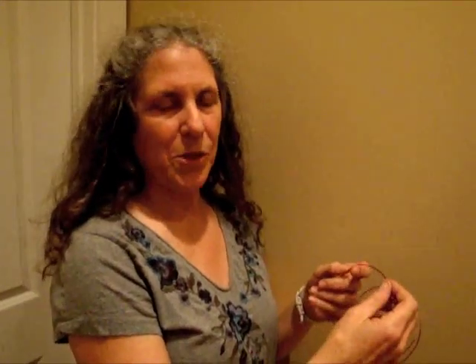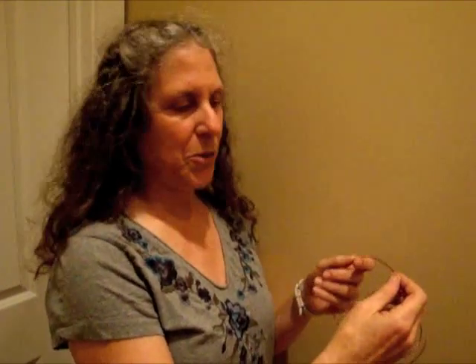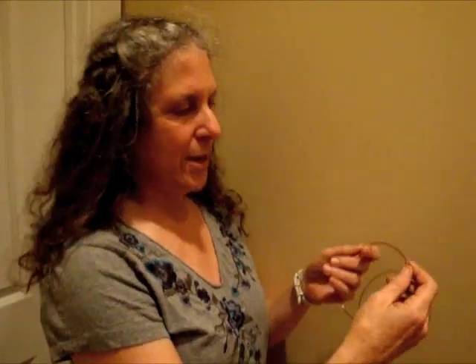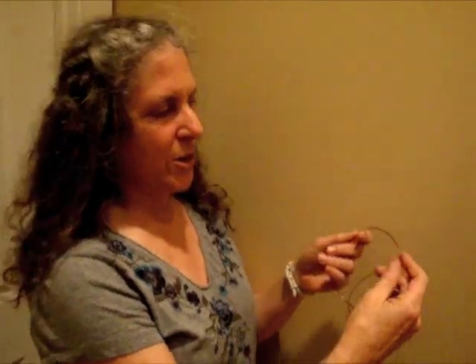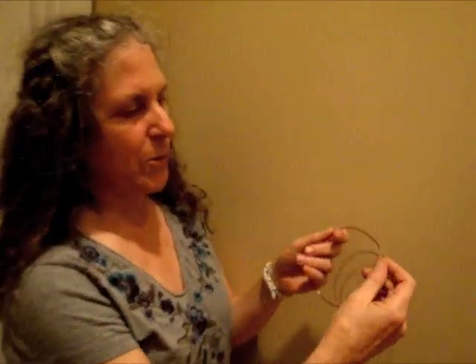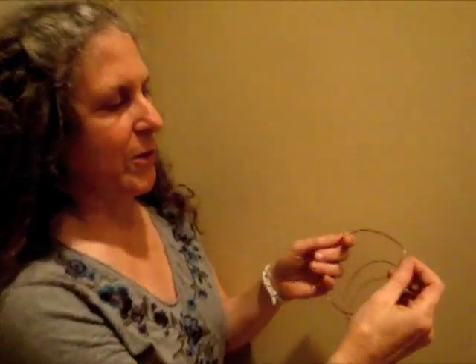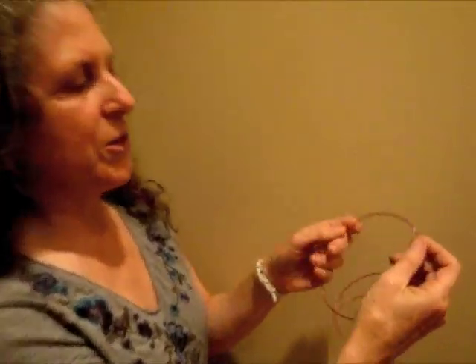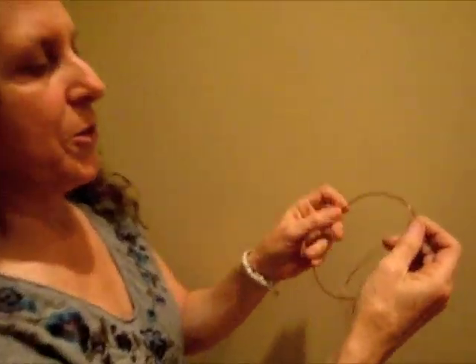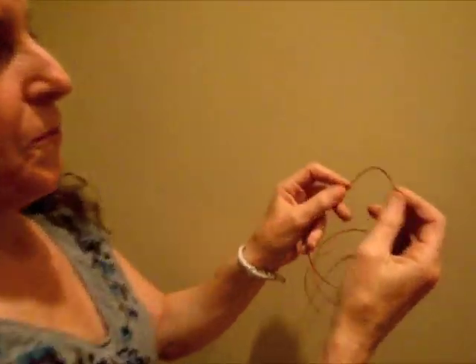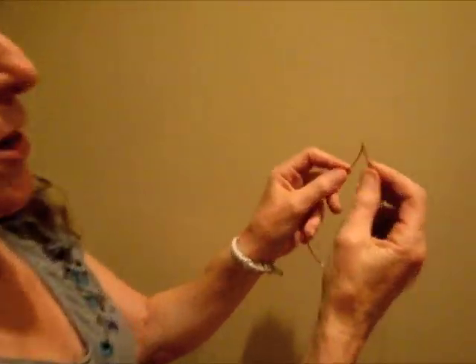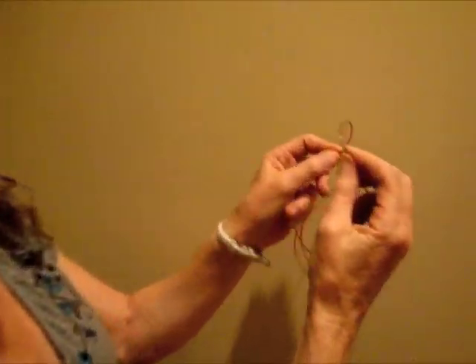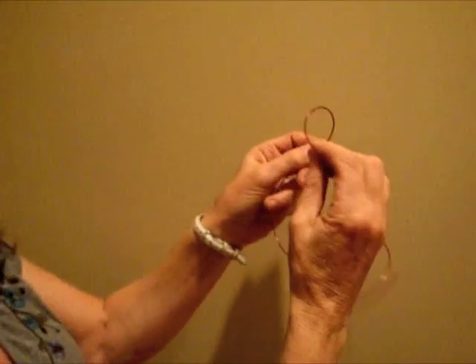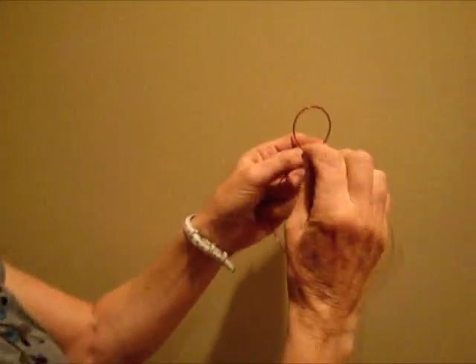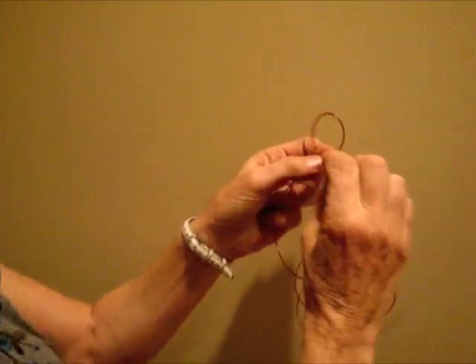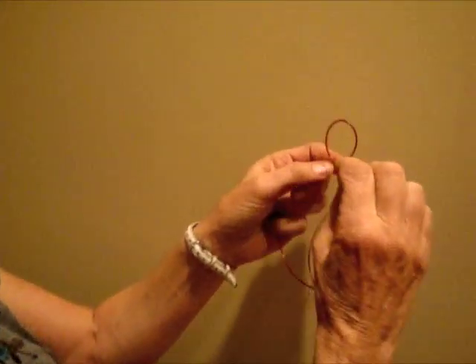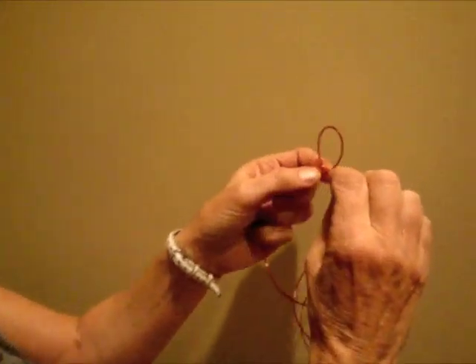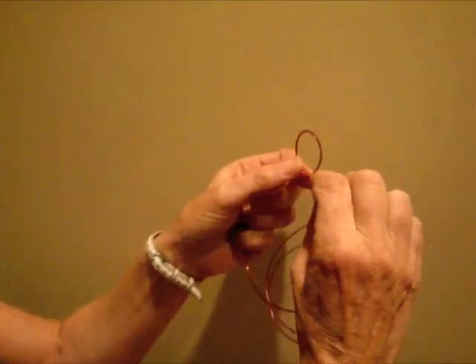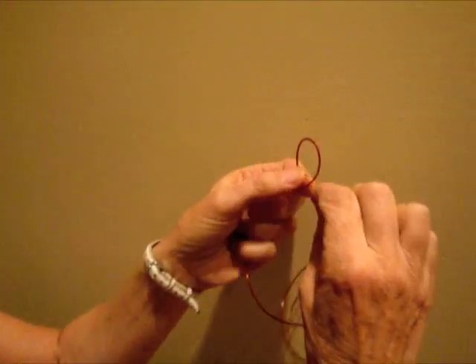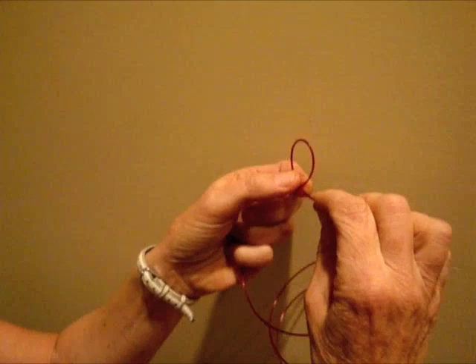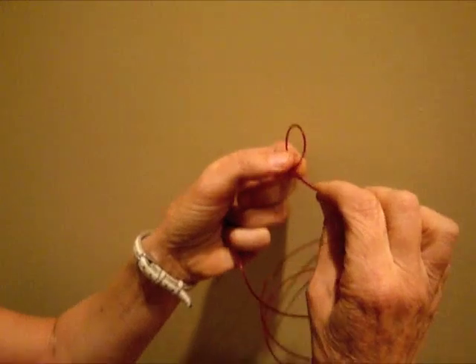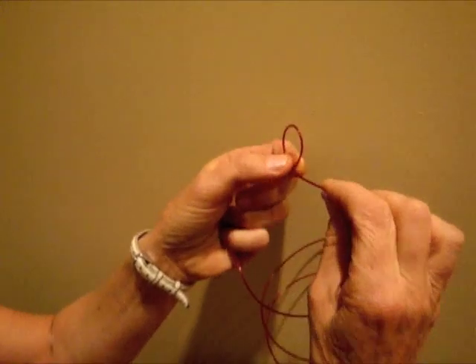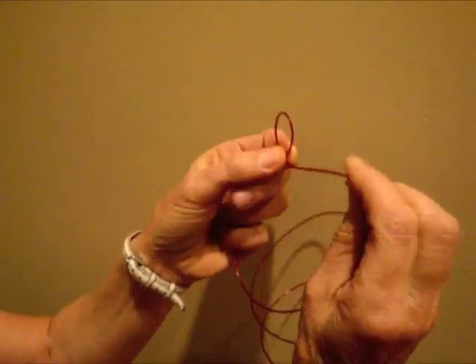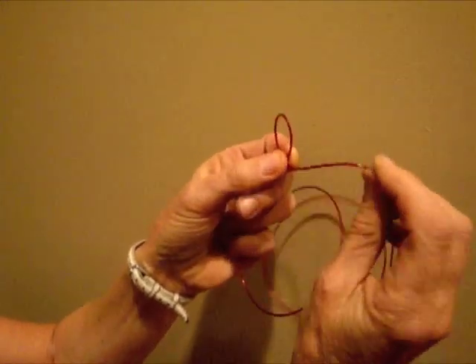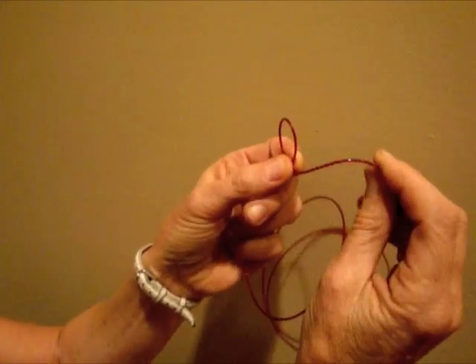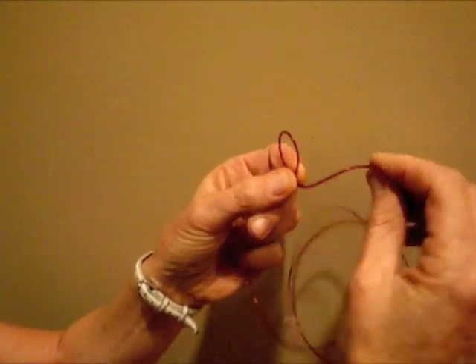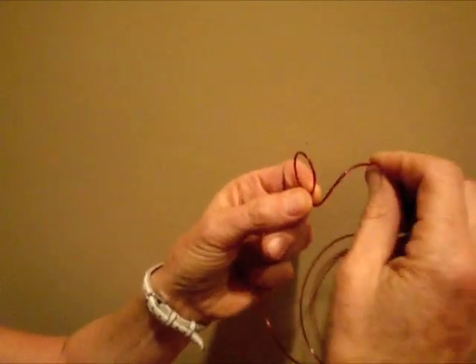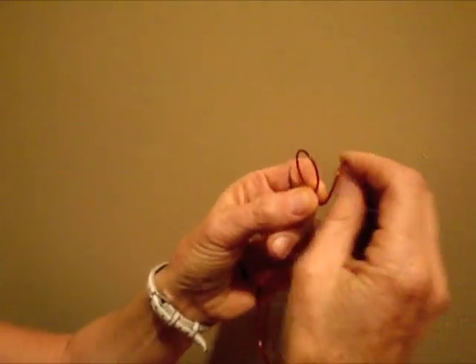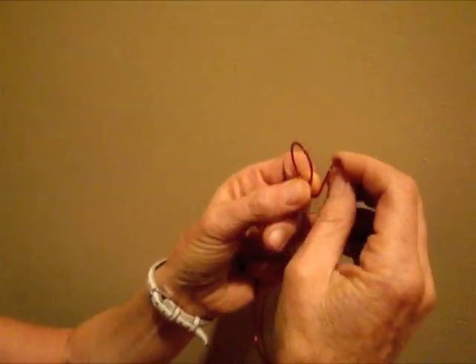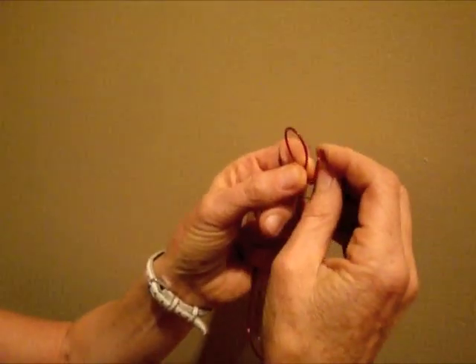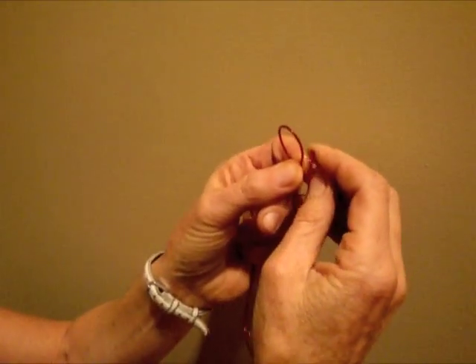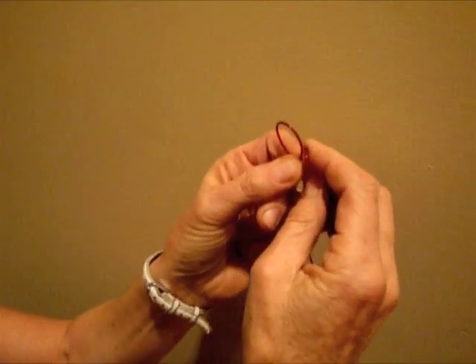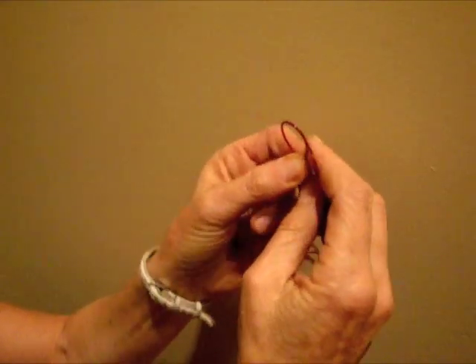So here's what you need to do. First you make a loop this way, and then you make a loop the other way.